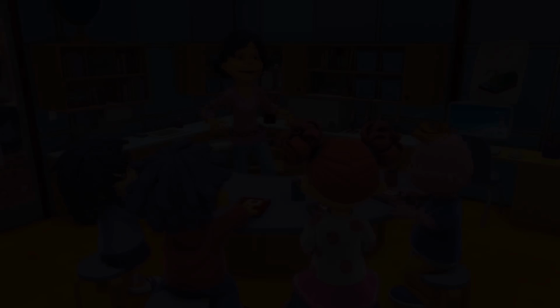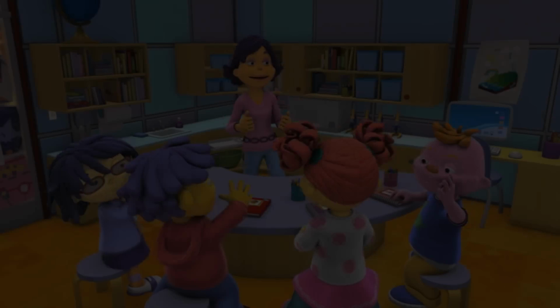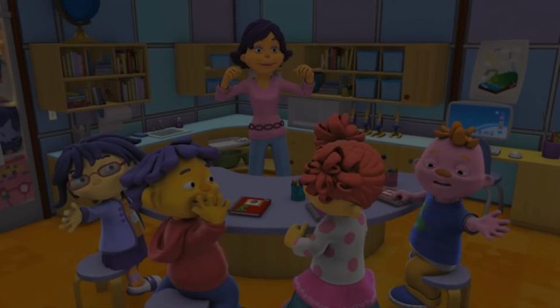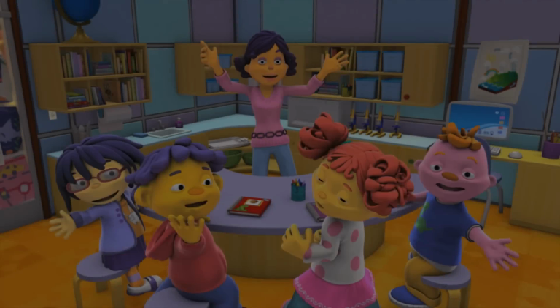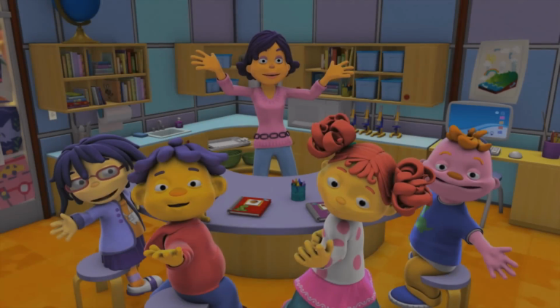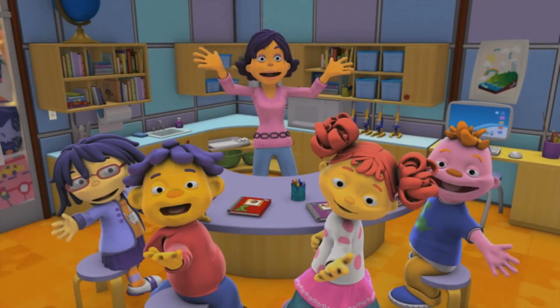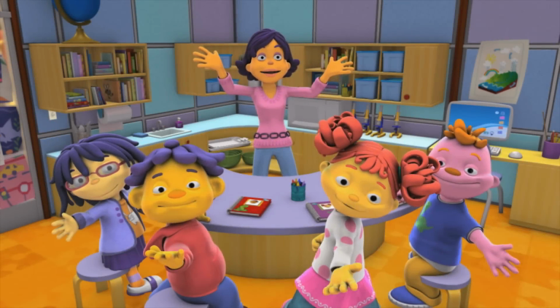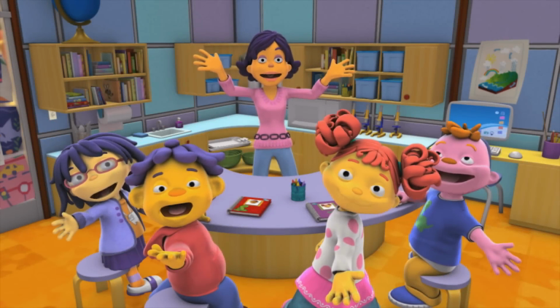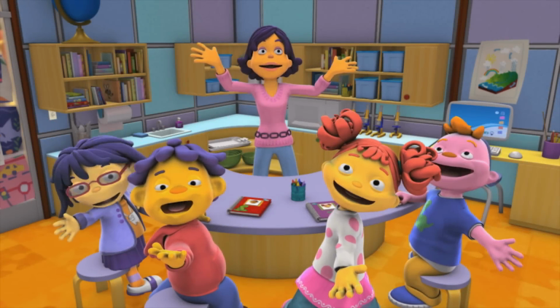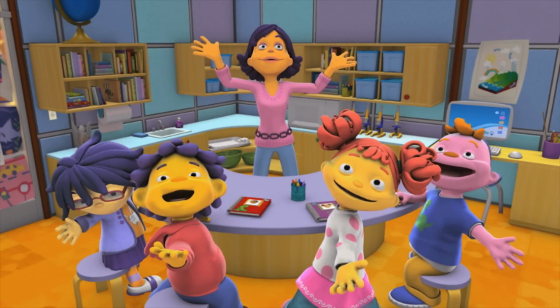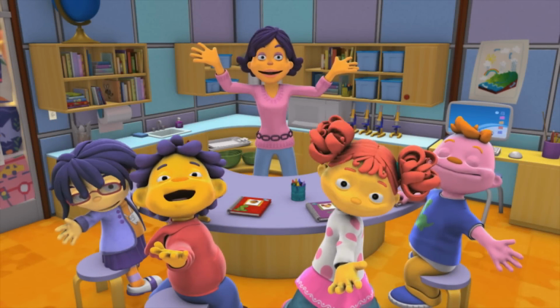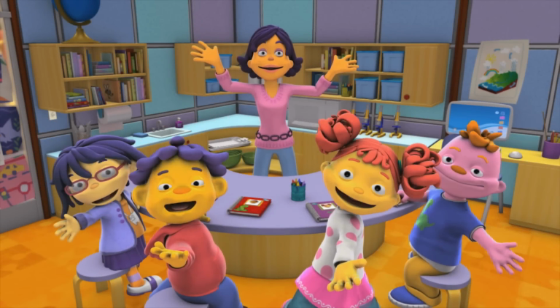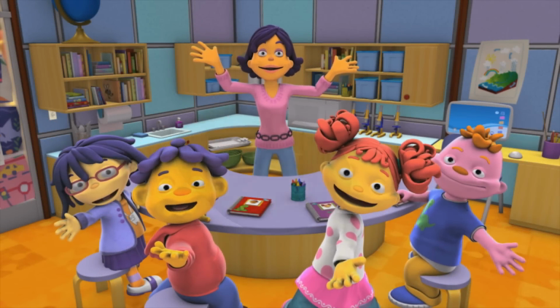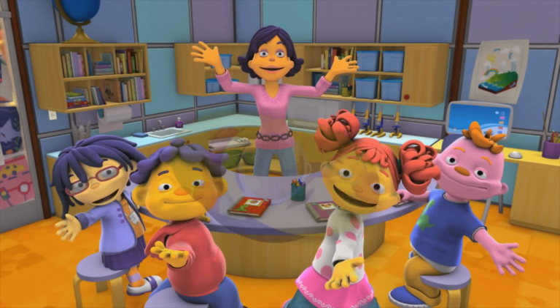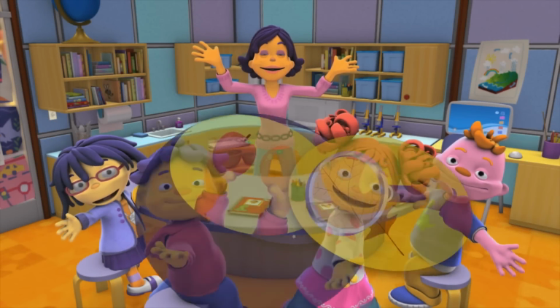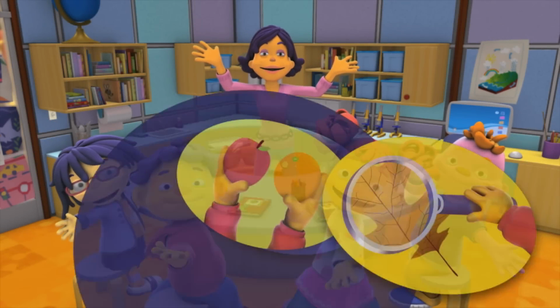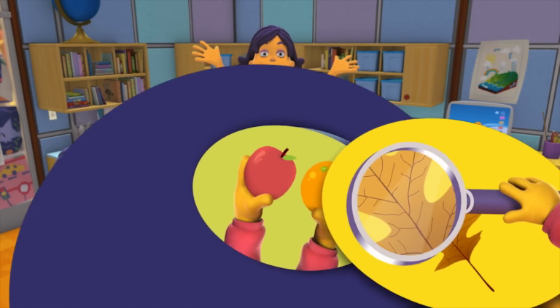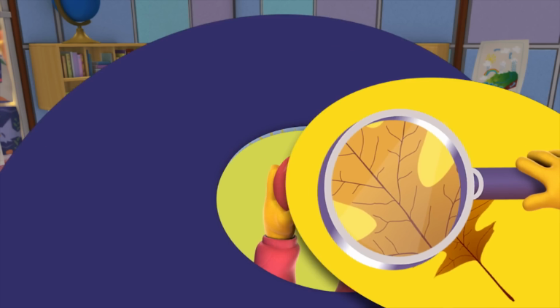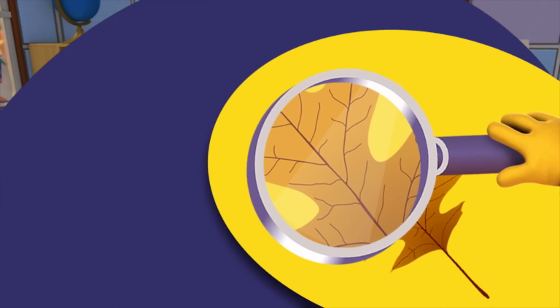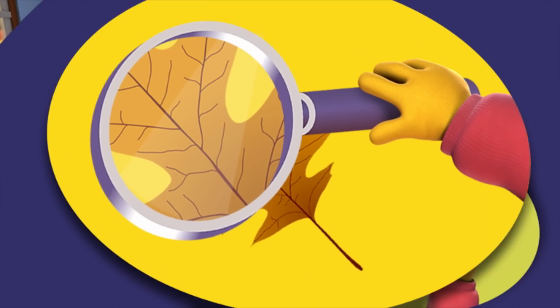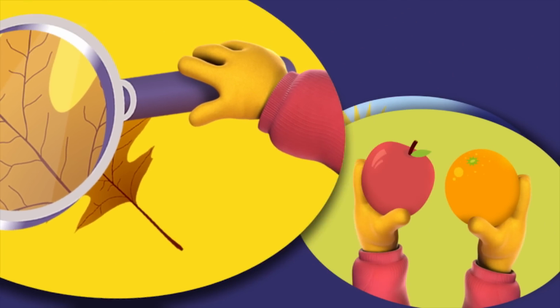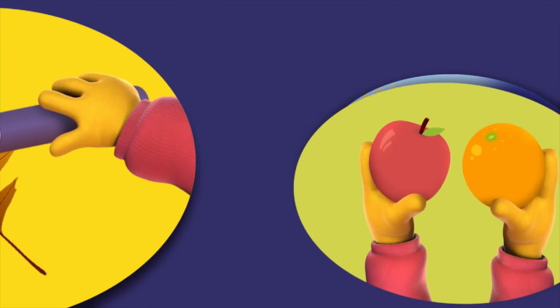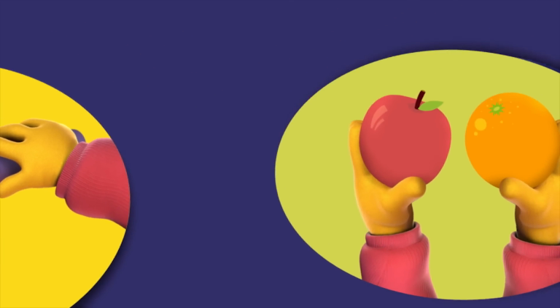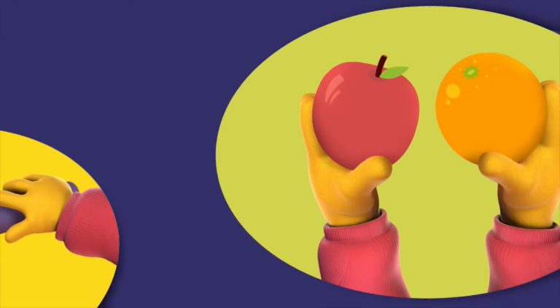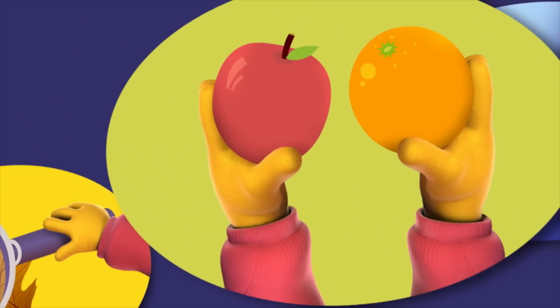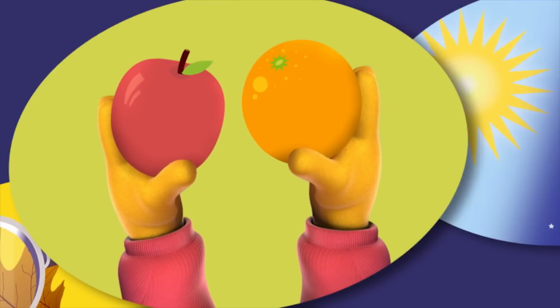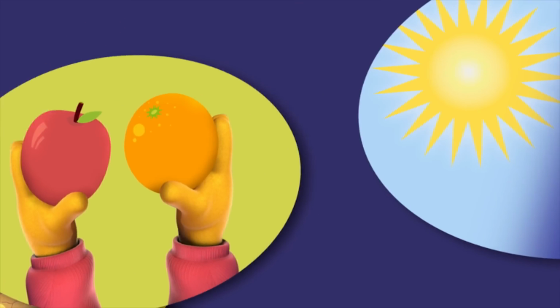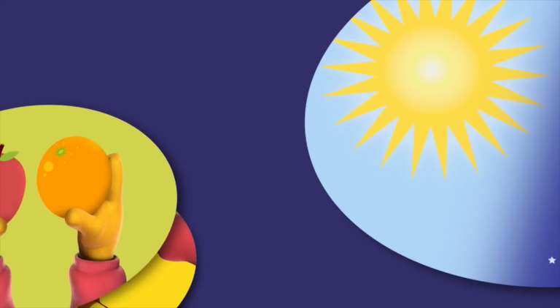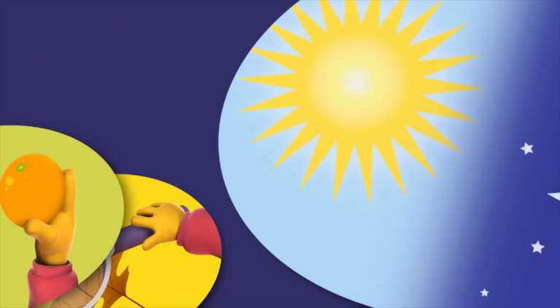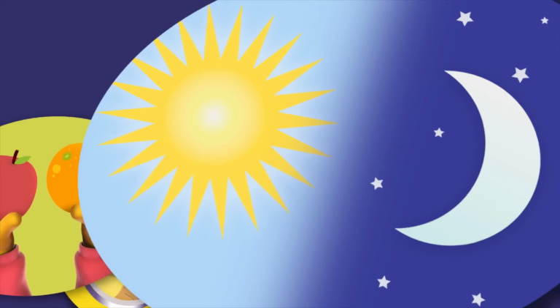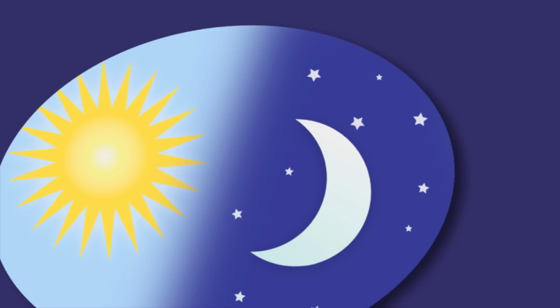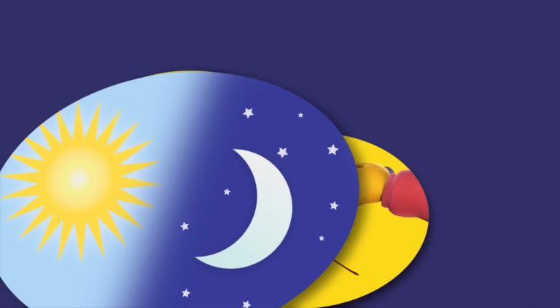Super Fab Labs! Observe! Compare! Contrast!